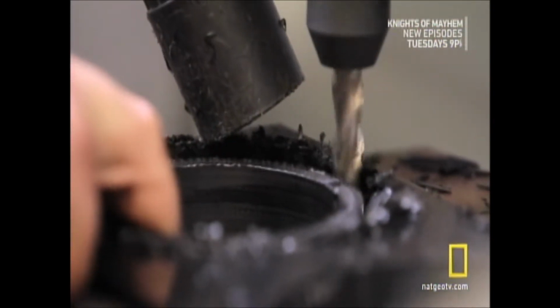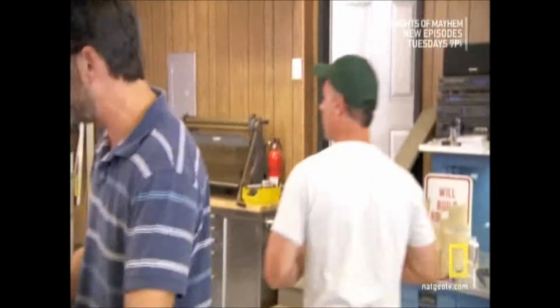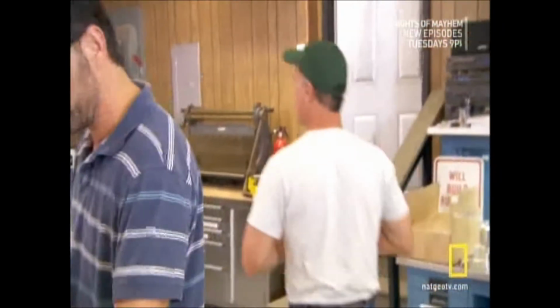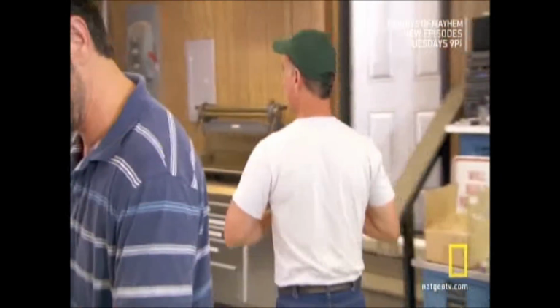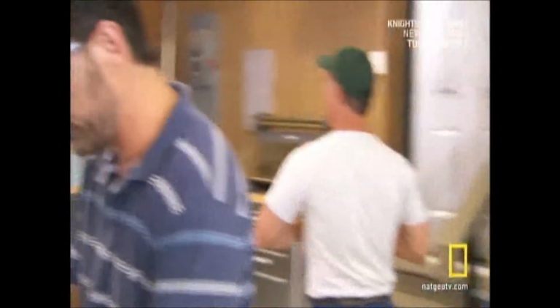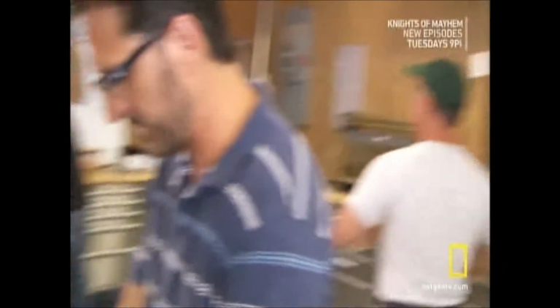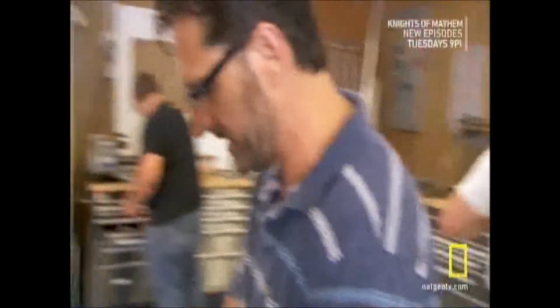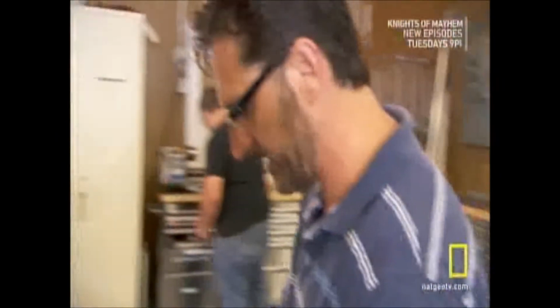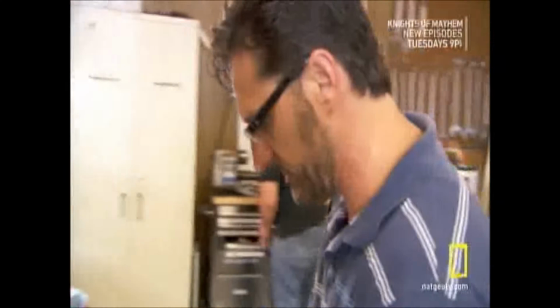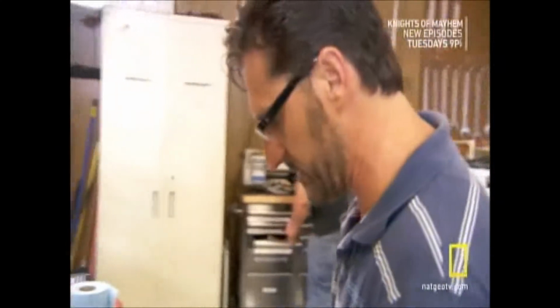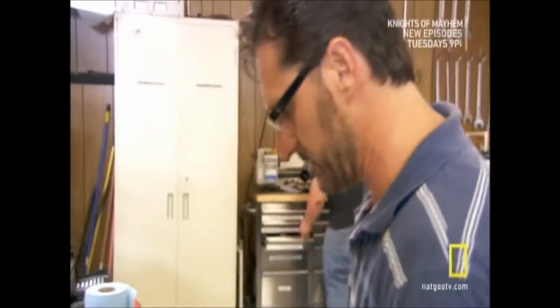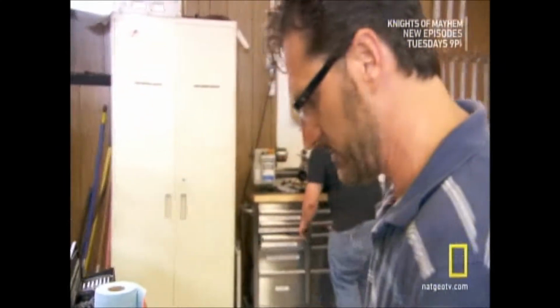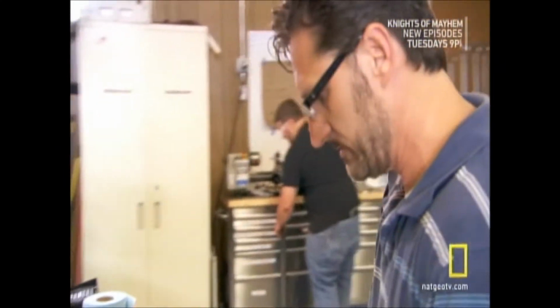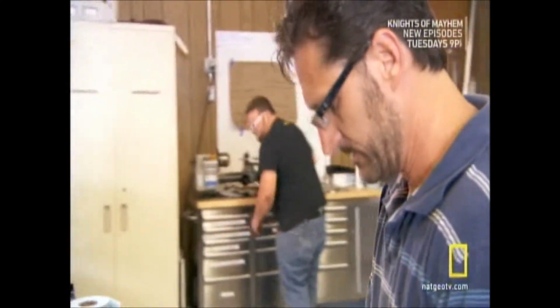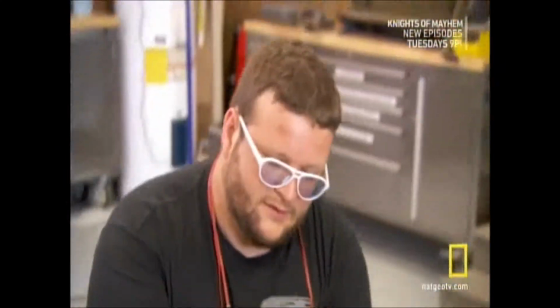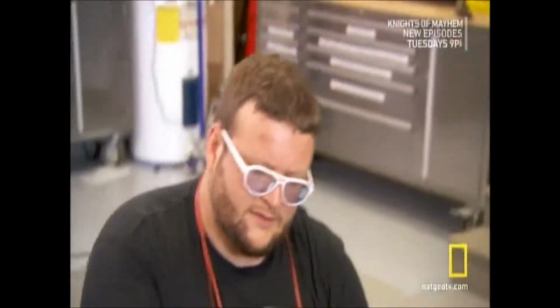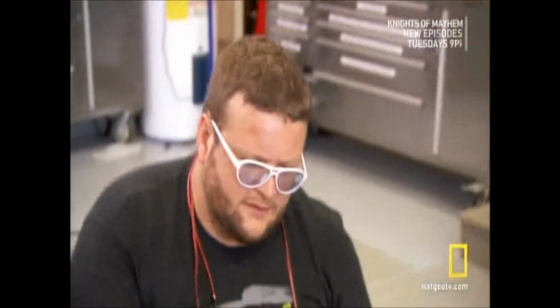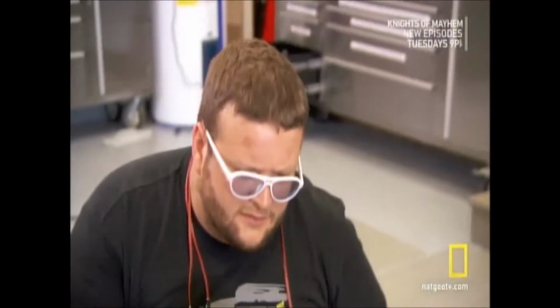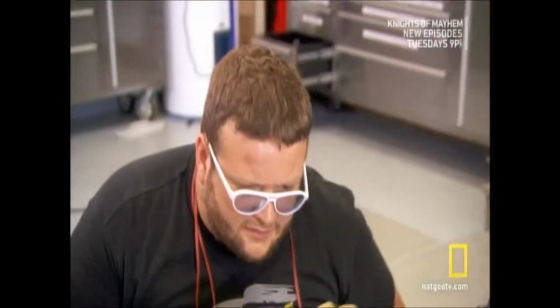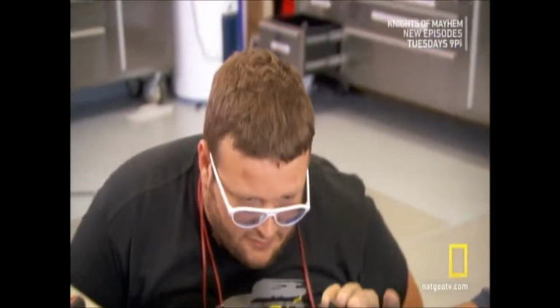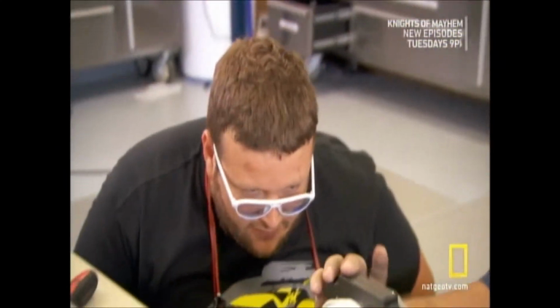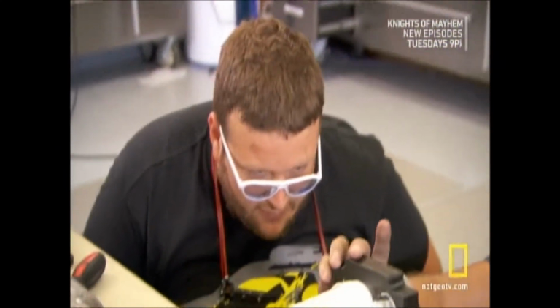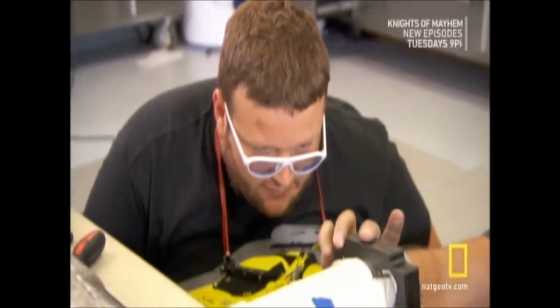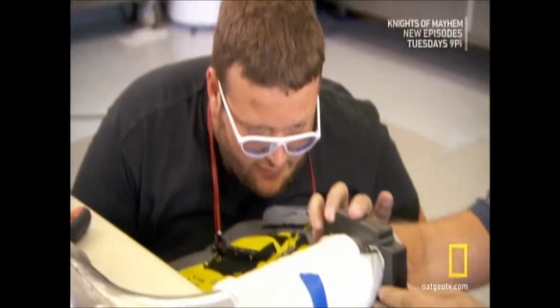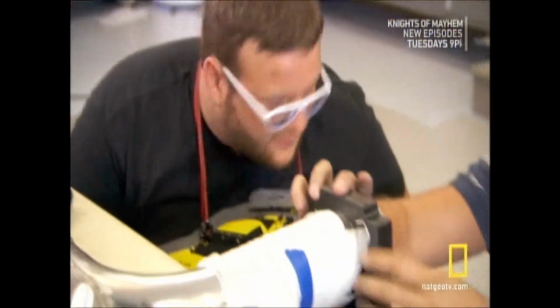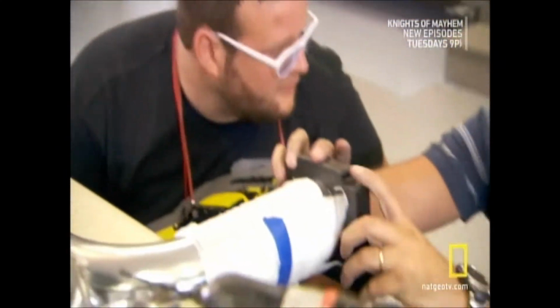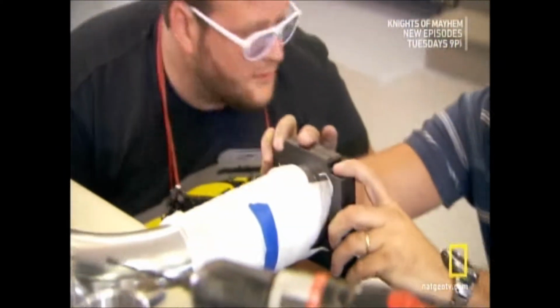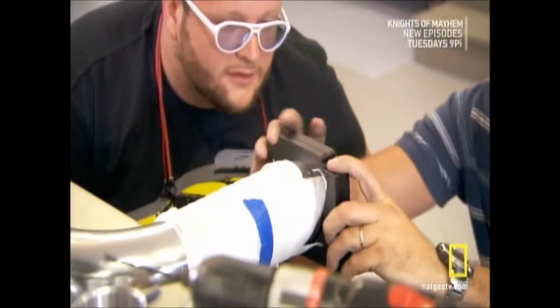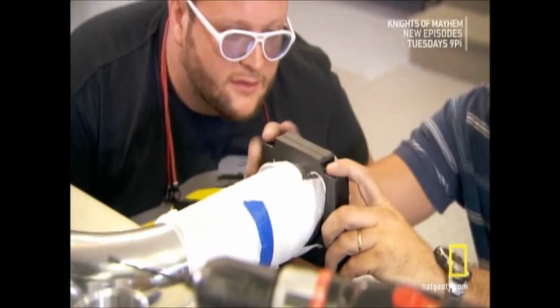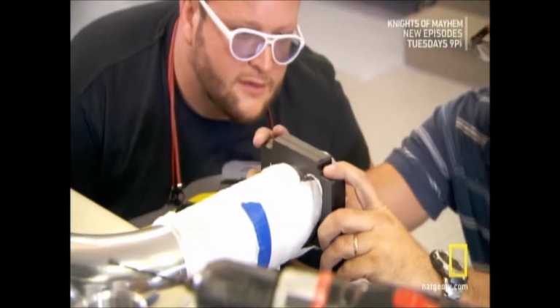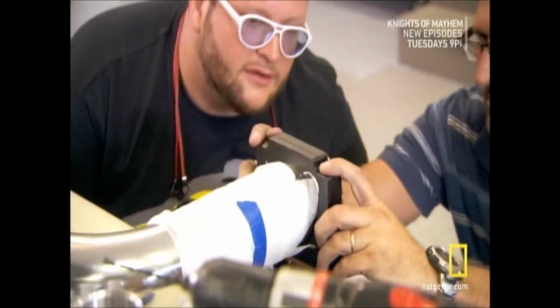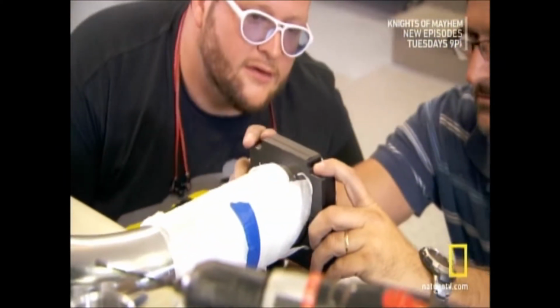Can we put one on here to see how they look? Yeah. Let's see how they clamp together there. Okay, cool, cool.